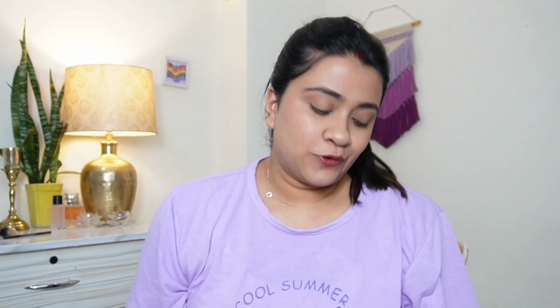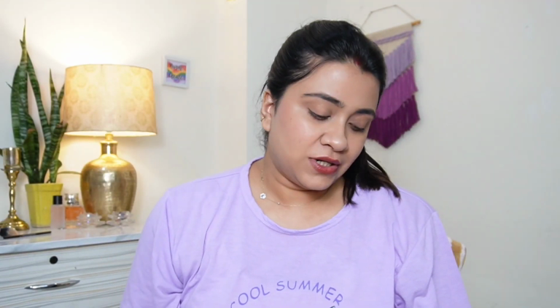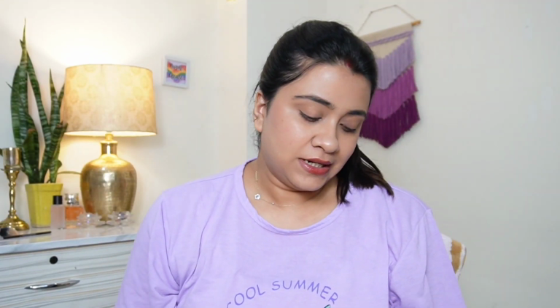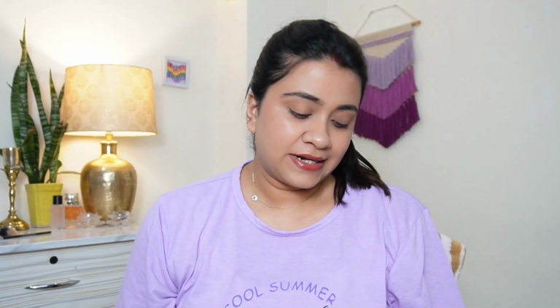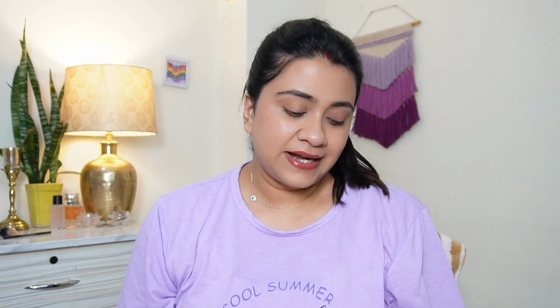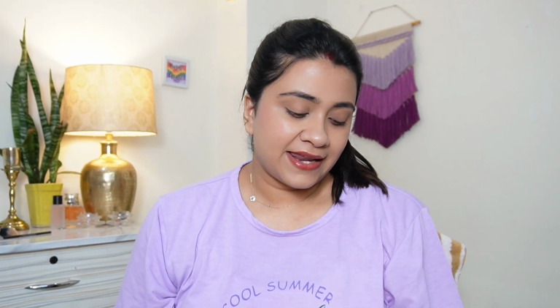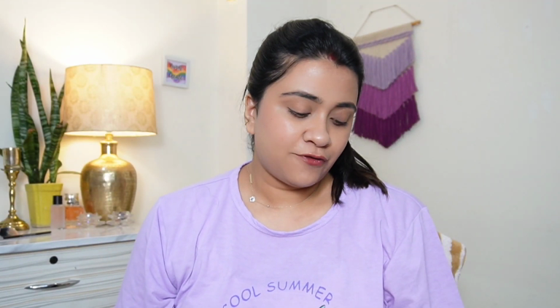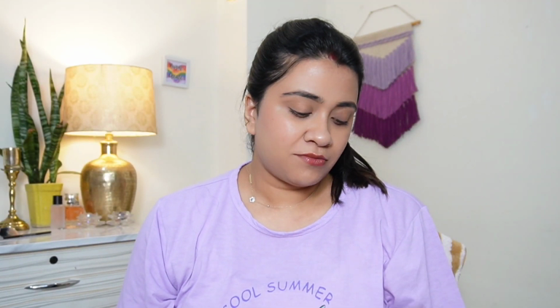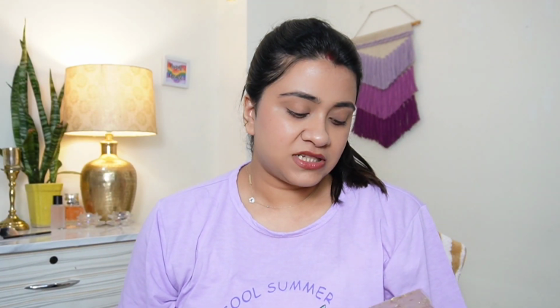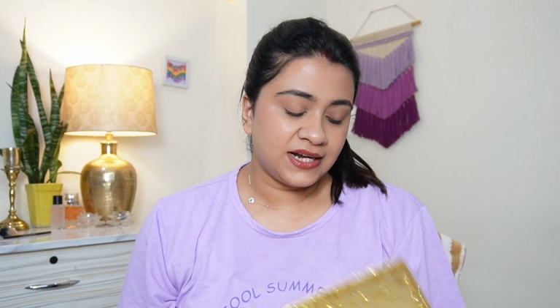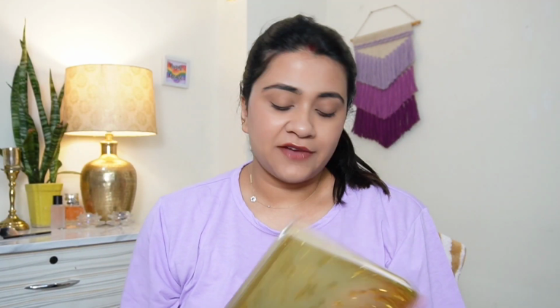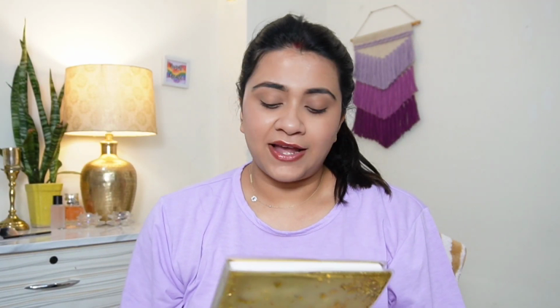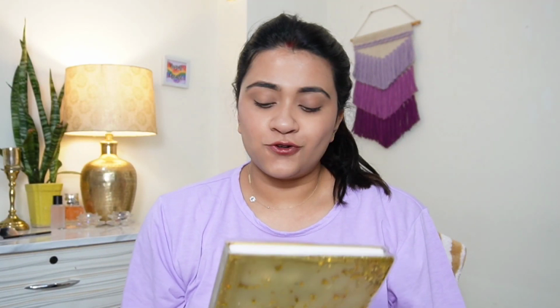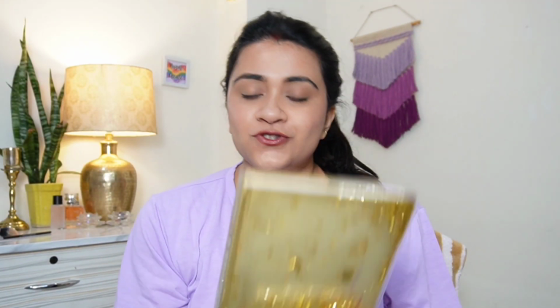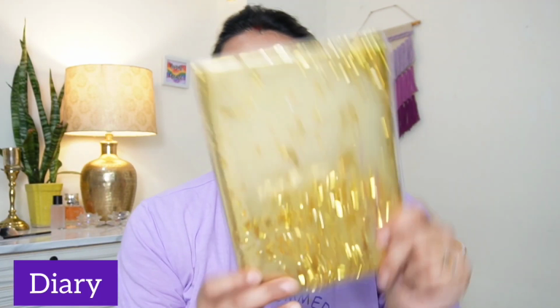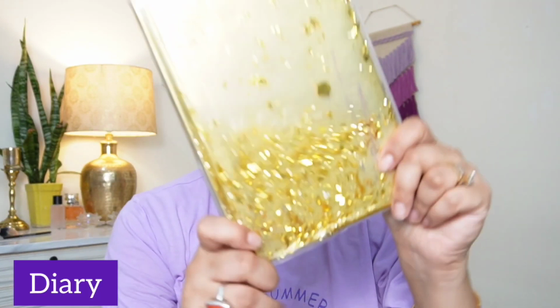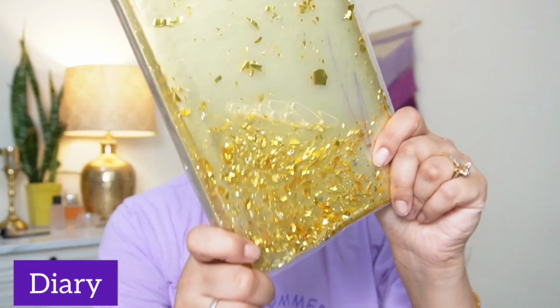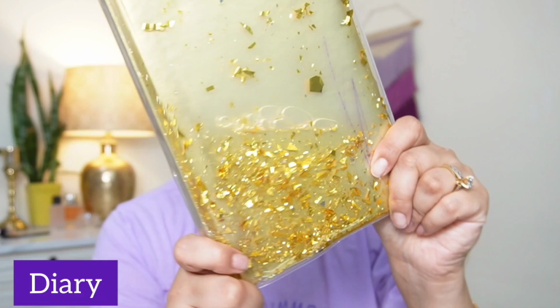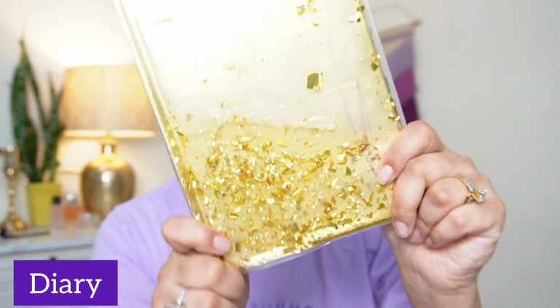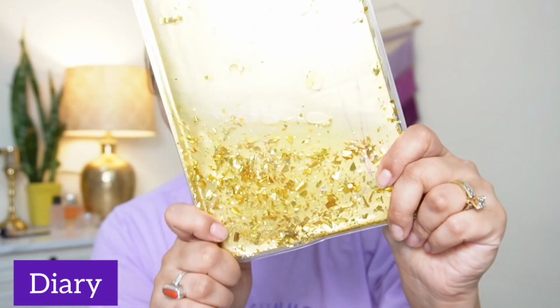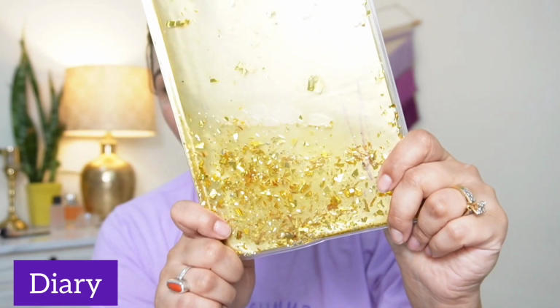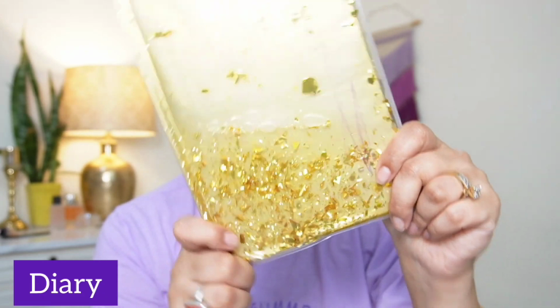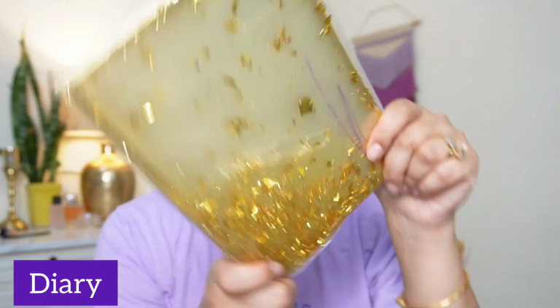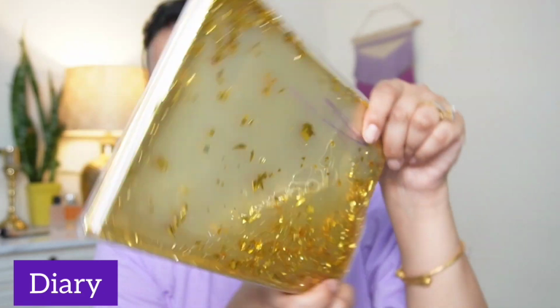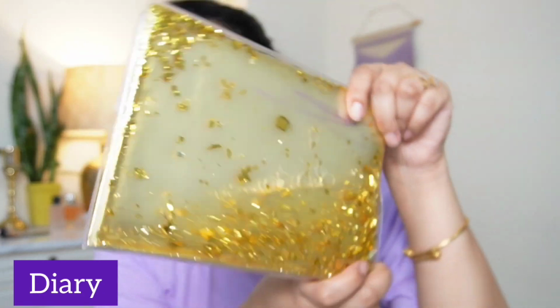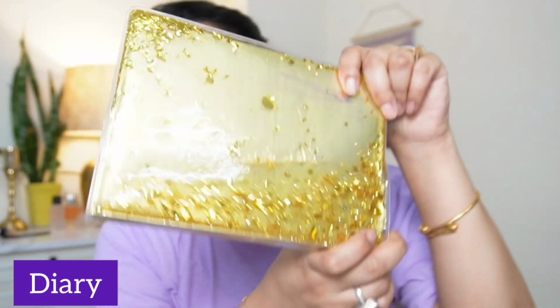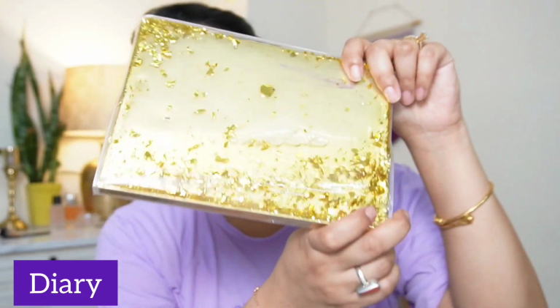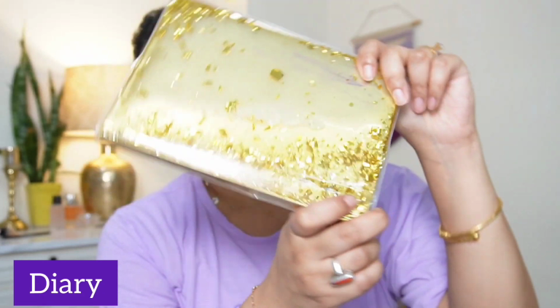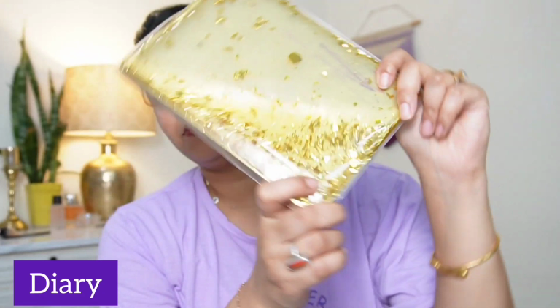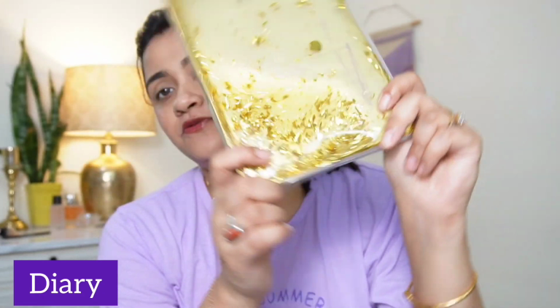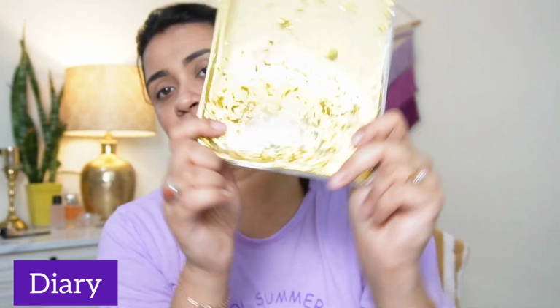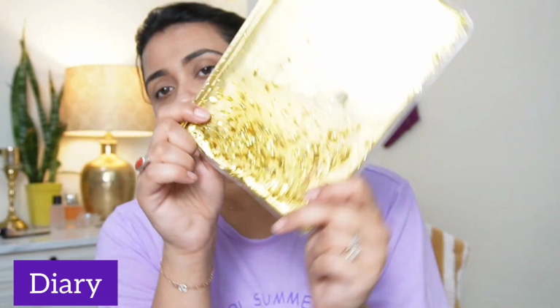My favorite number 2 is this cute little diary from Mr. DIY. It was 260 rupees and it was very beautiful.